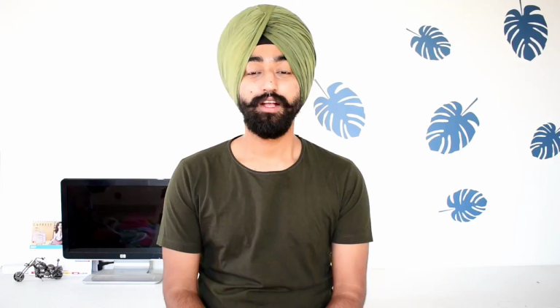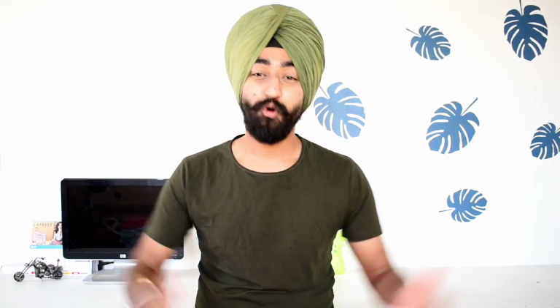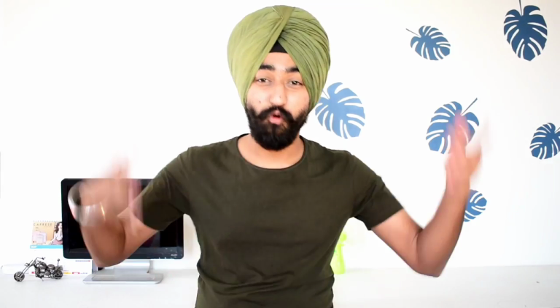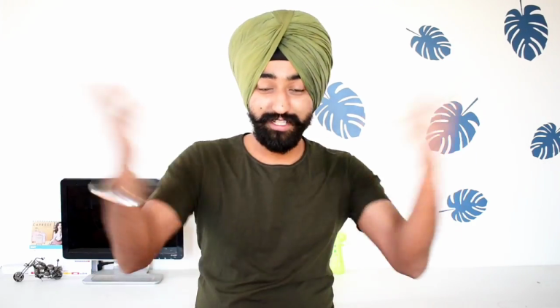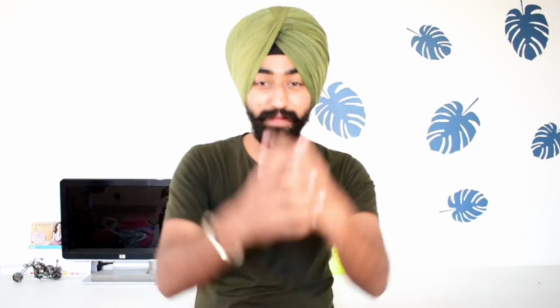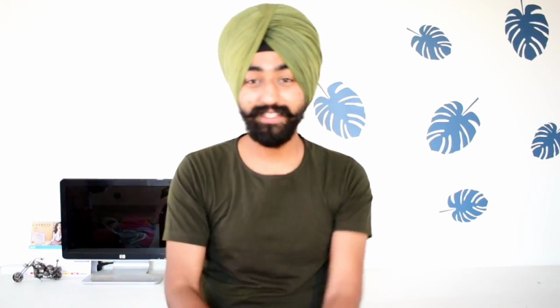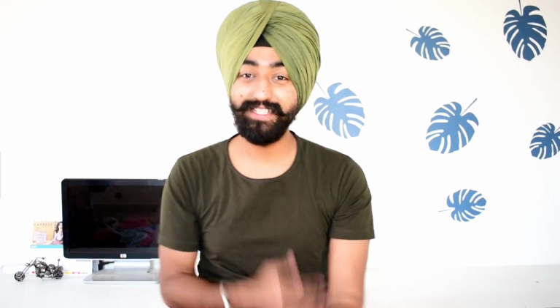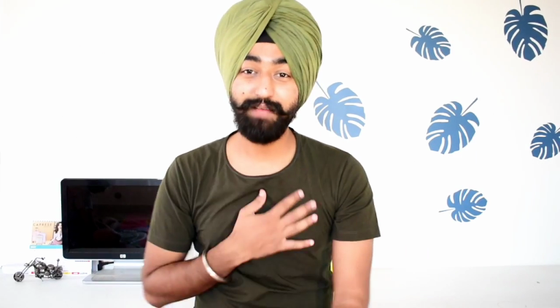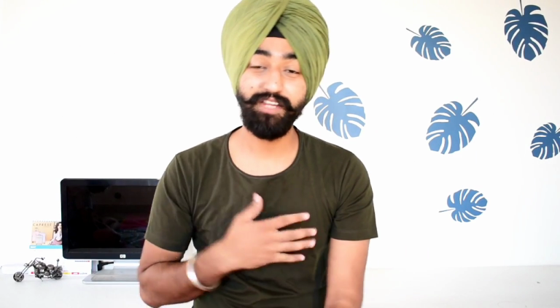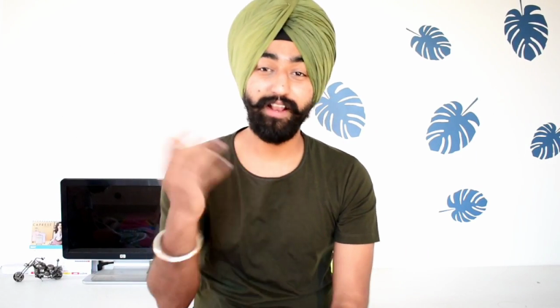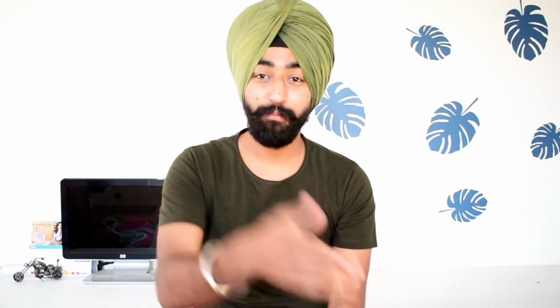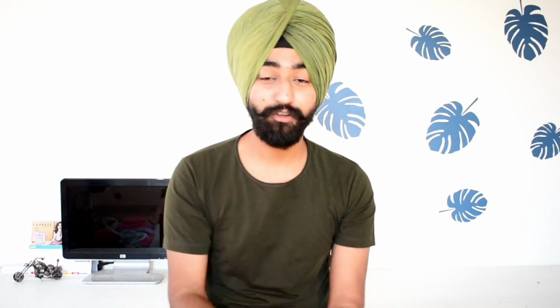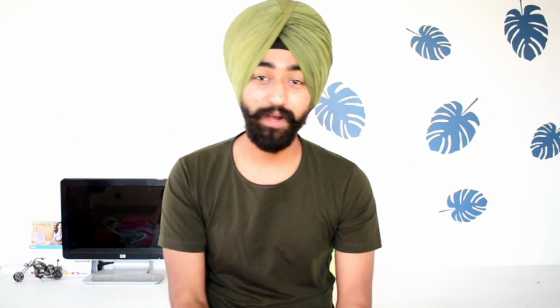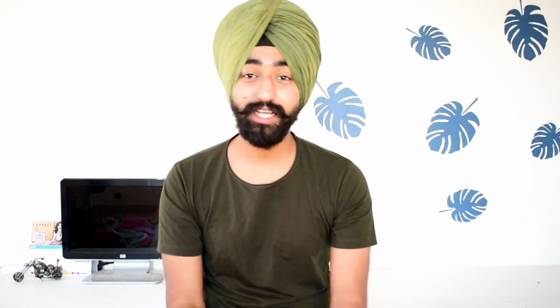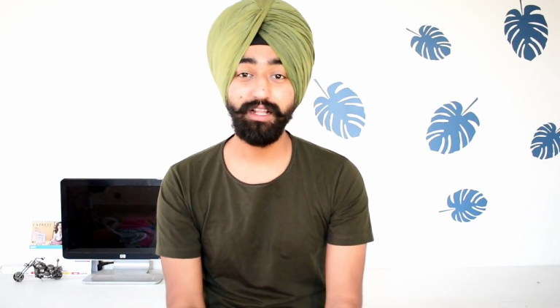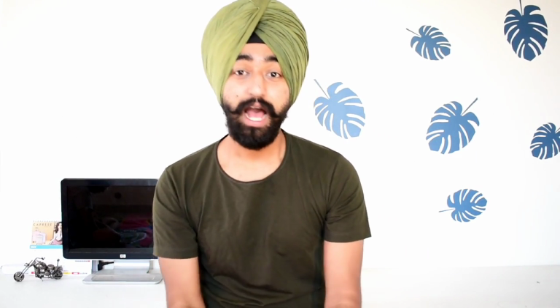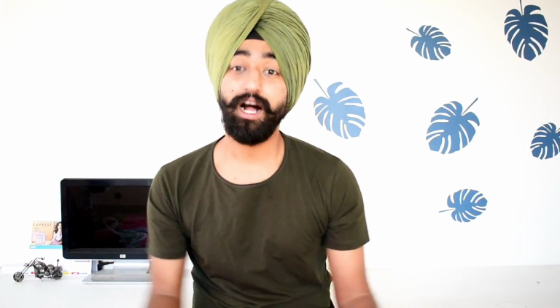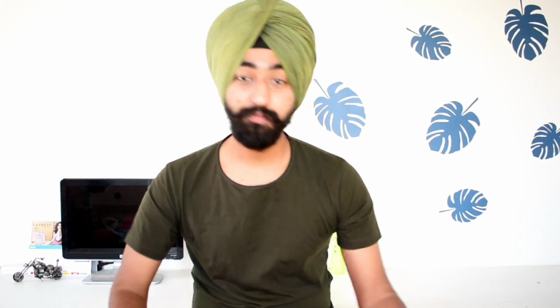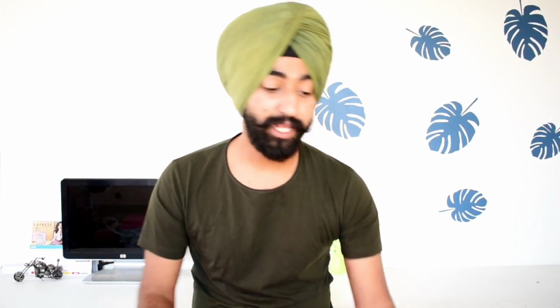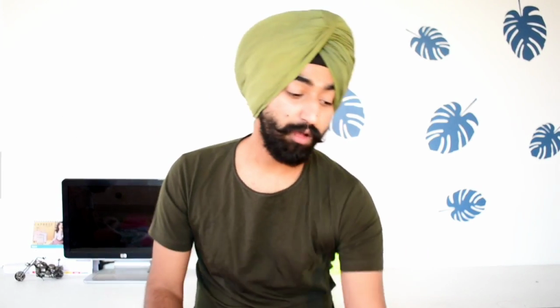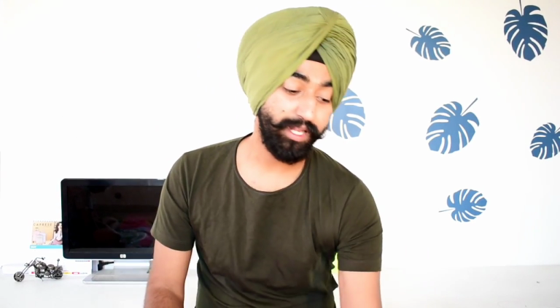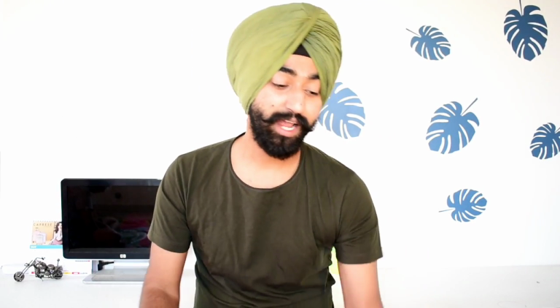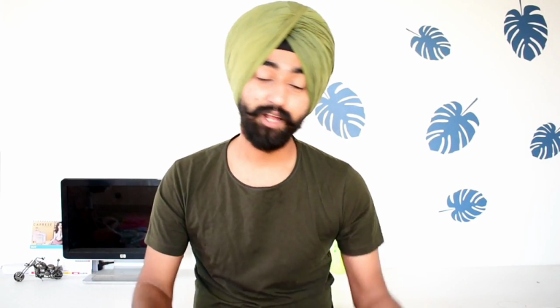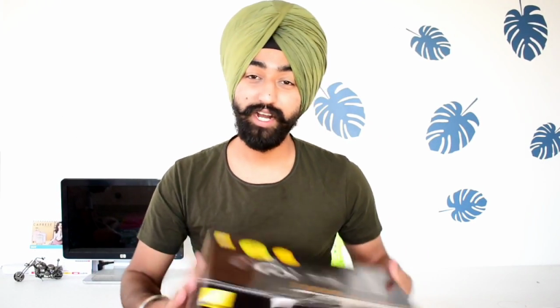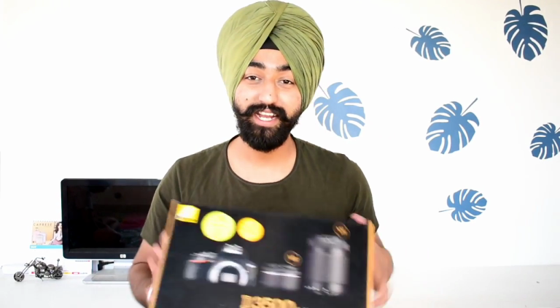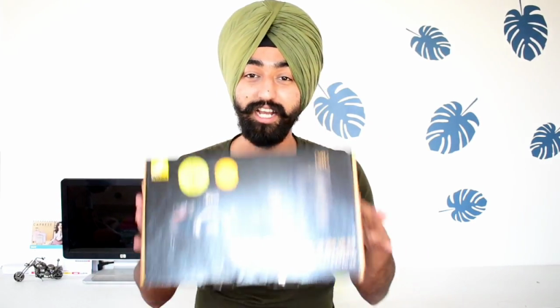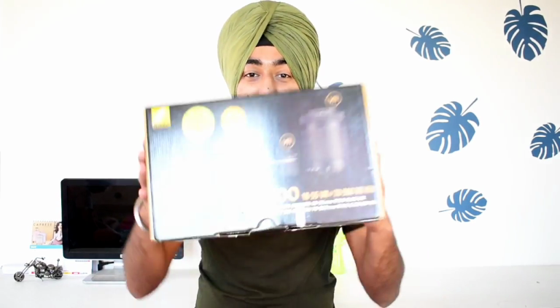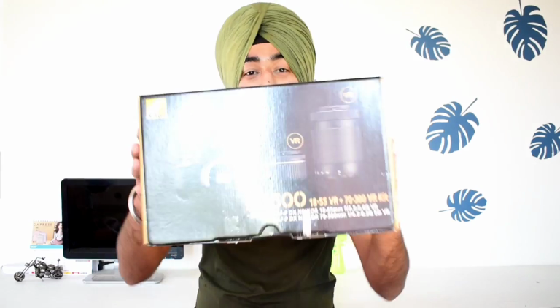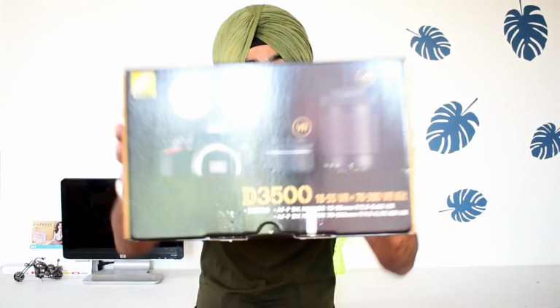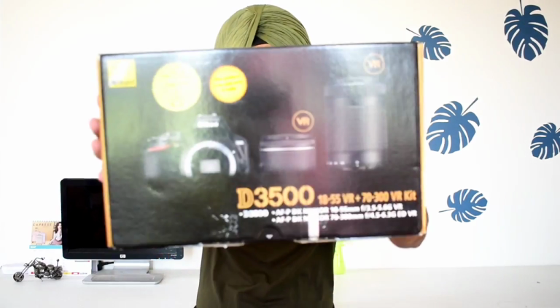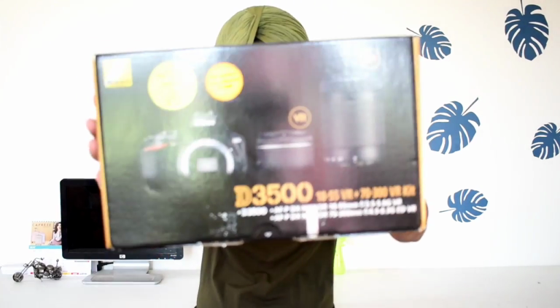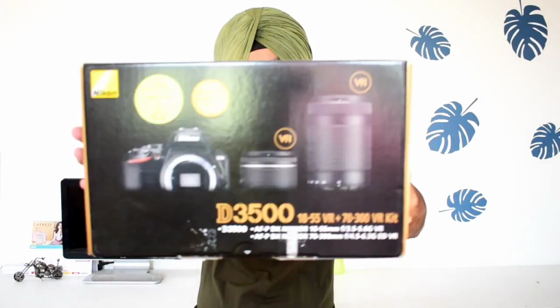So what is up guys, this is M-Chen and welcome back to my channel. Today I will take a look at Nikon's D3500 DSLR camera.